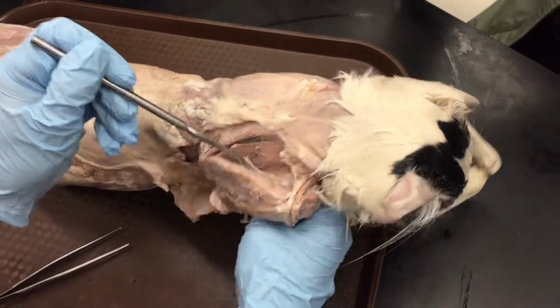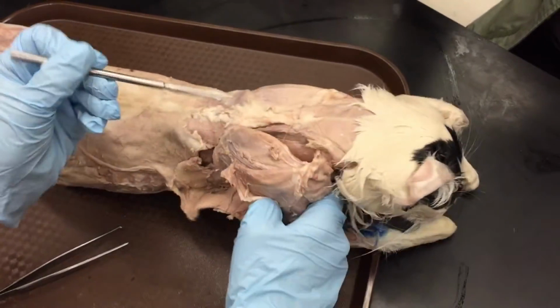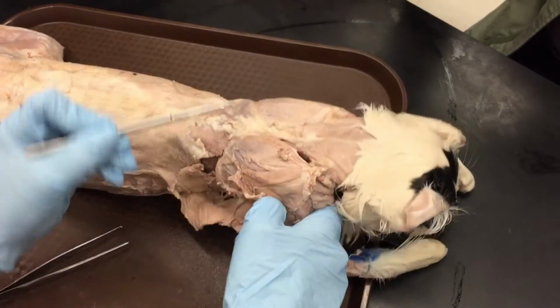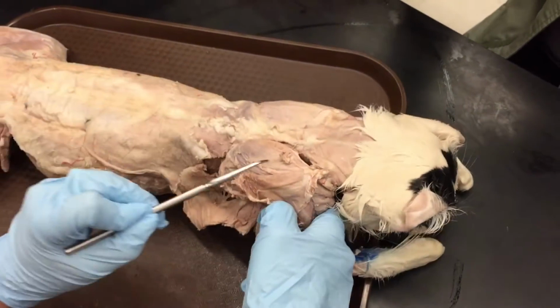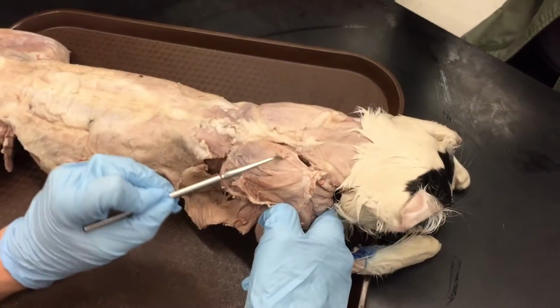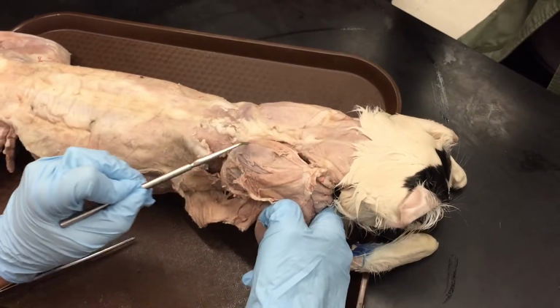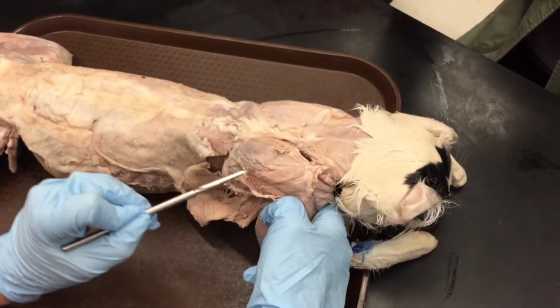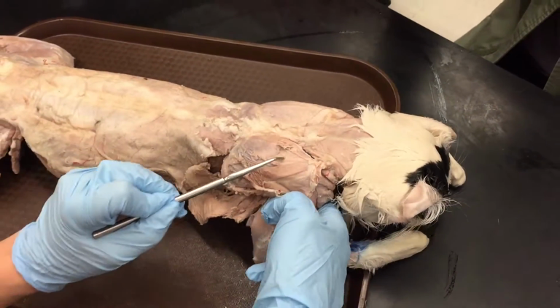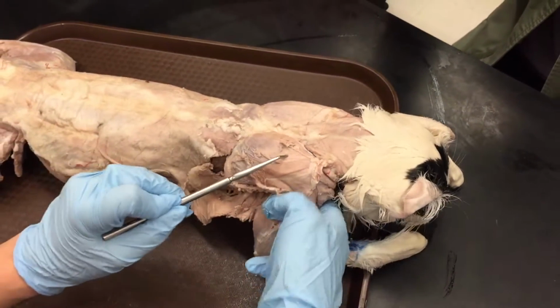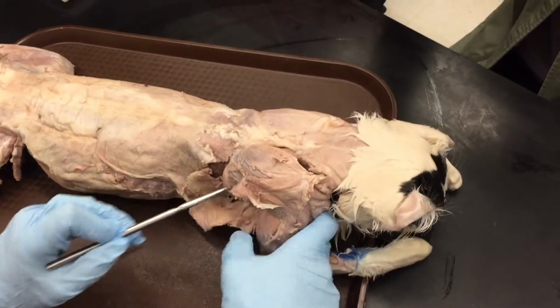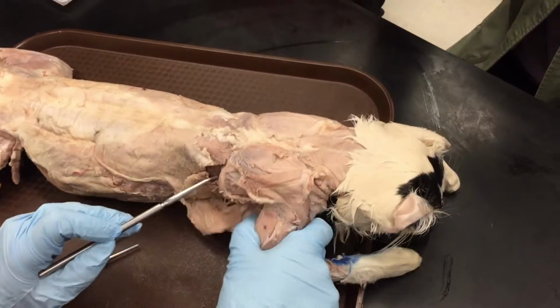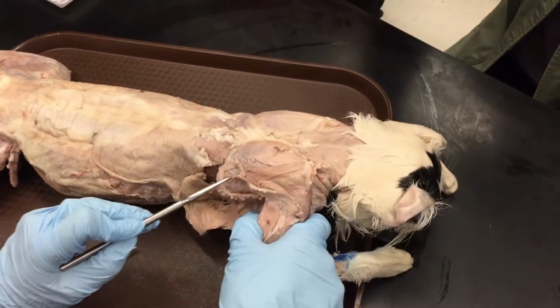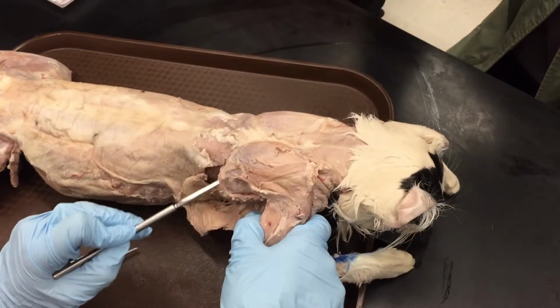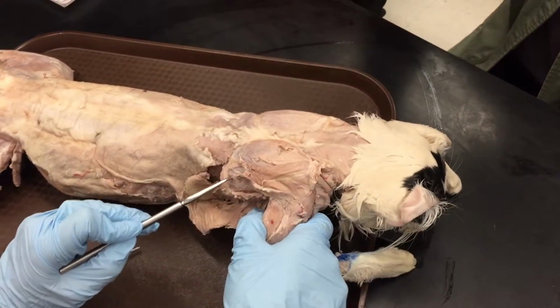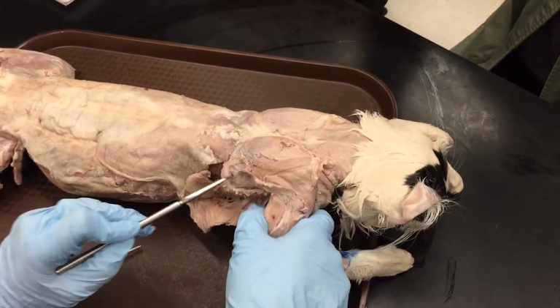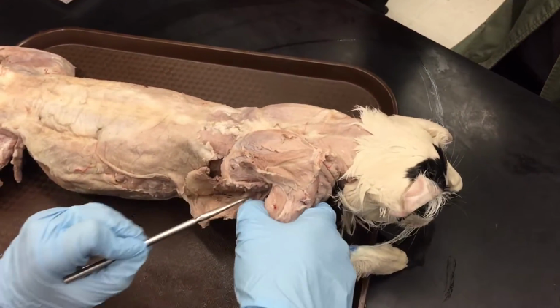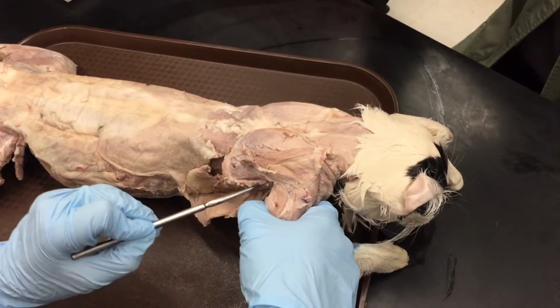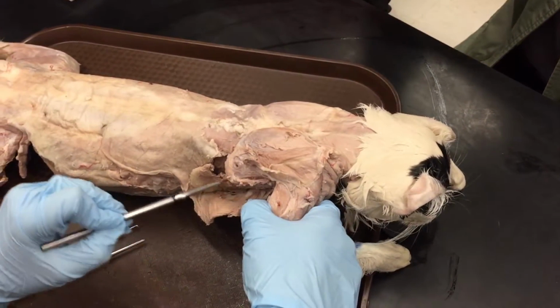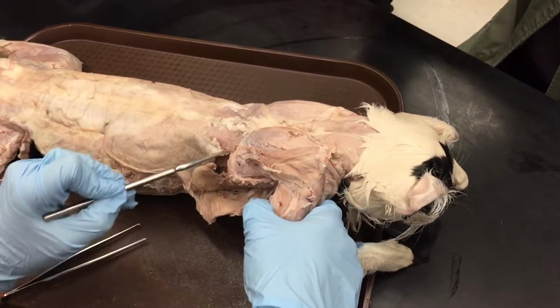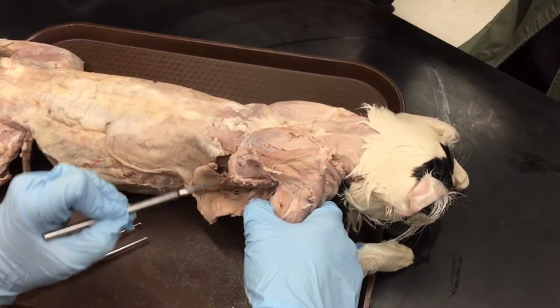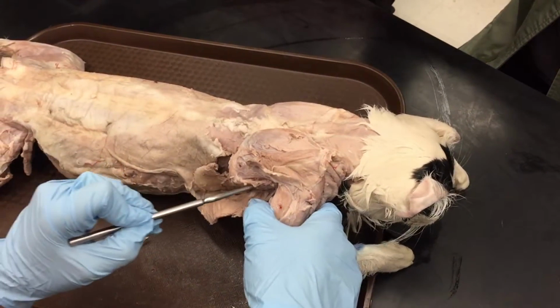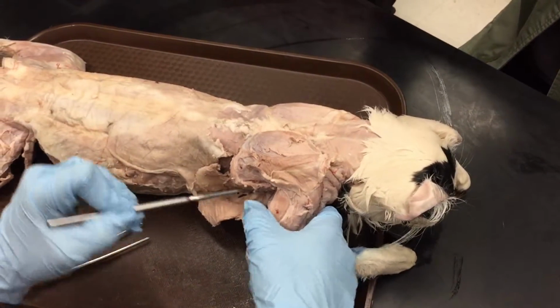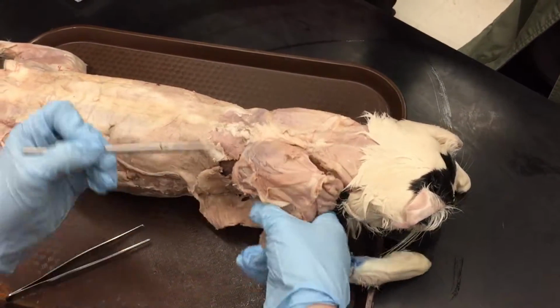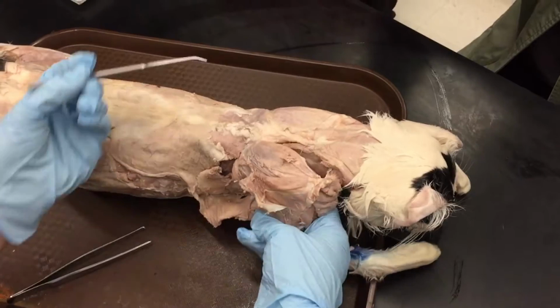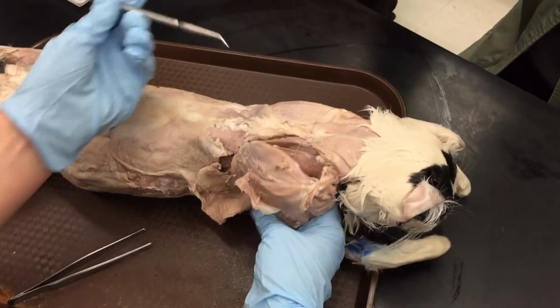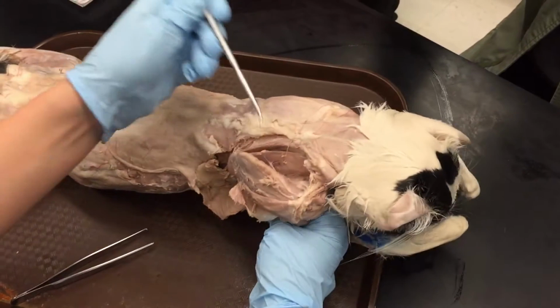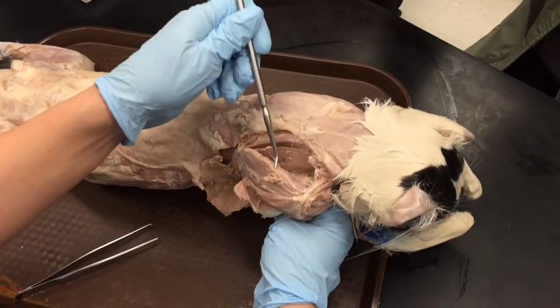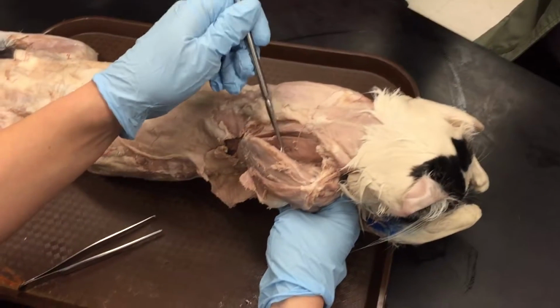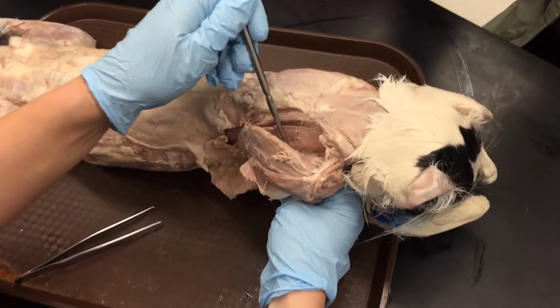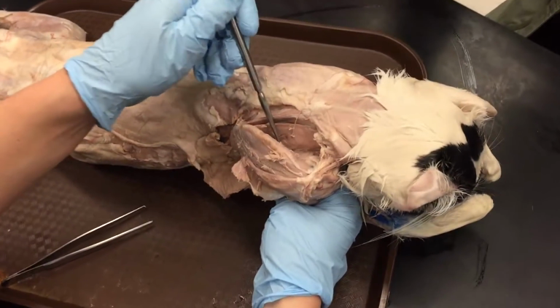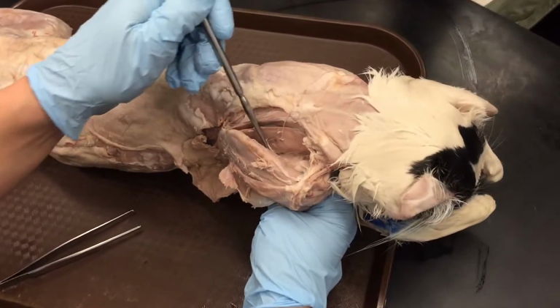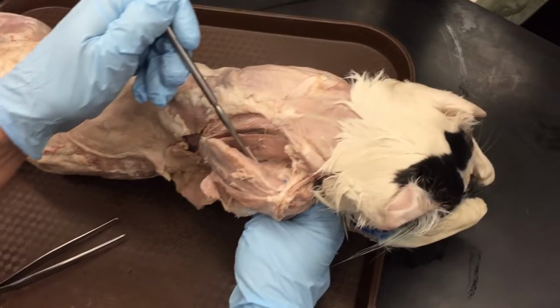So again: supraspinatus, infraspinatus, teres major, subscapularis.